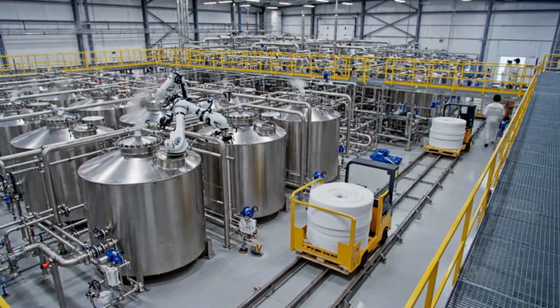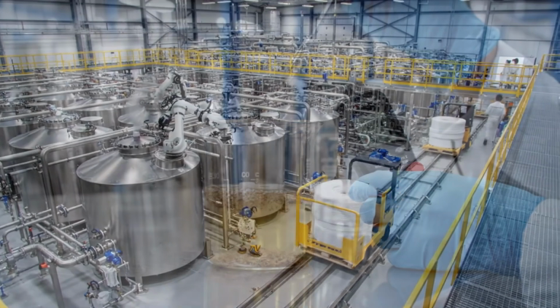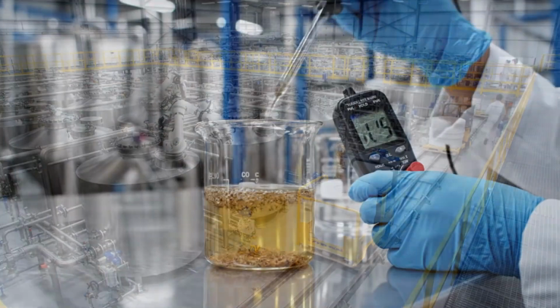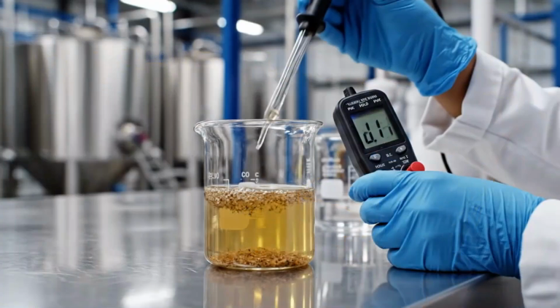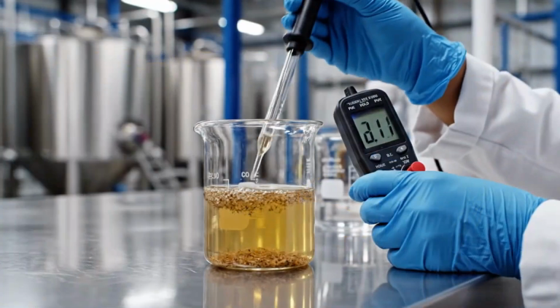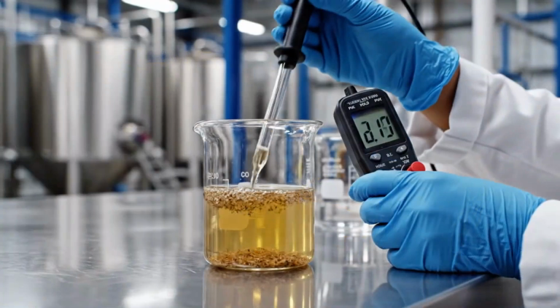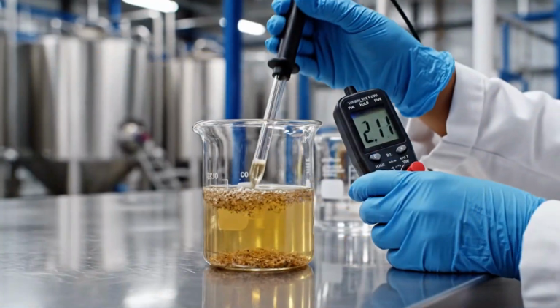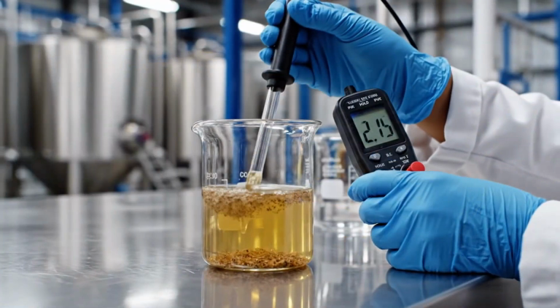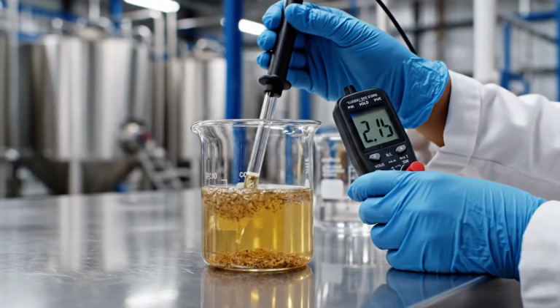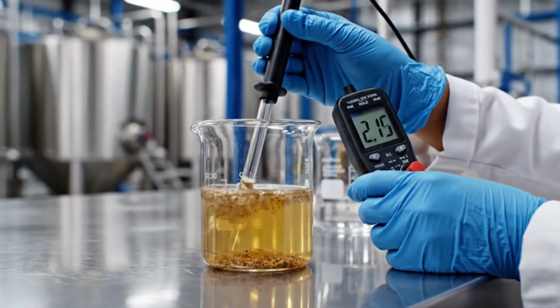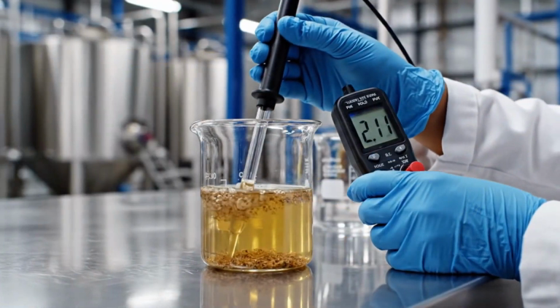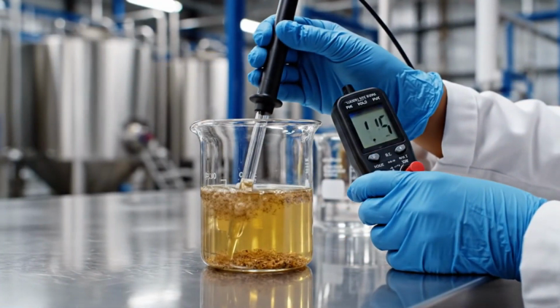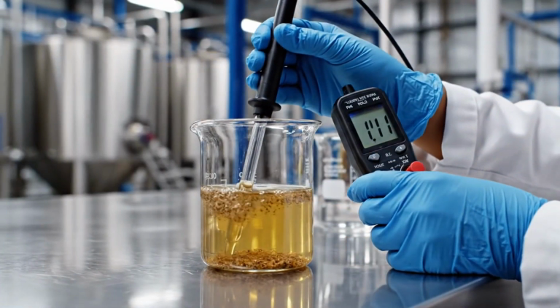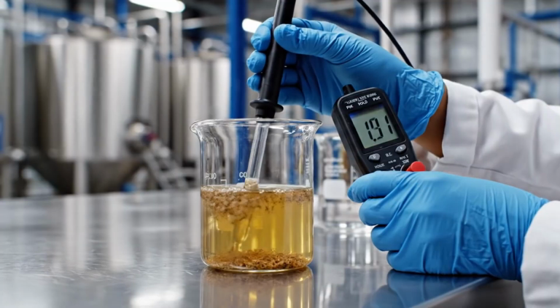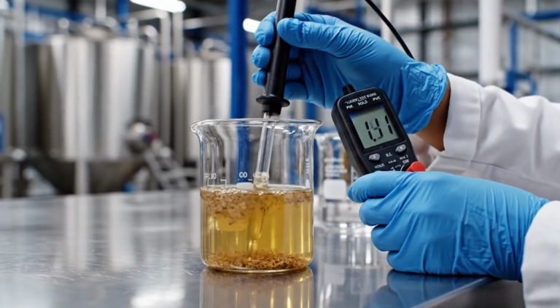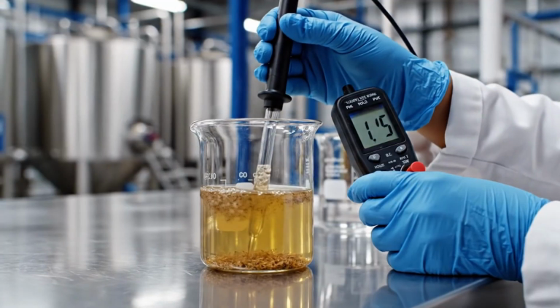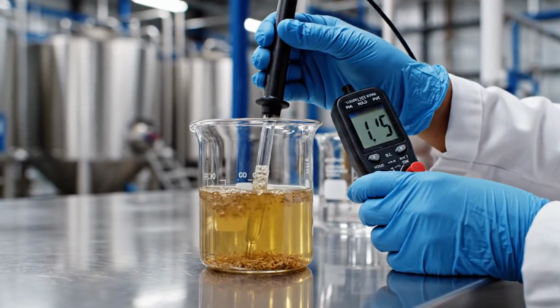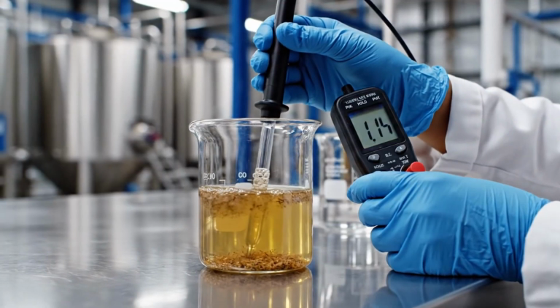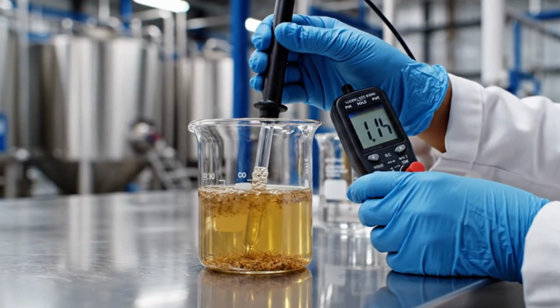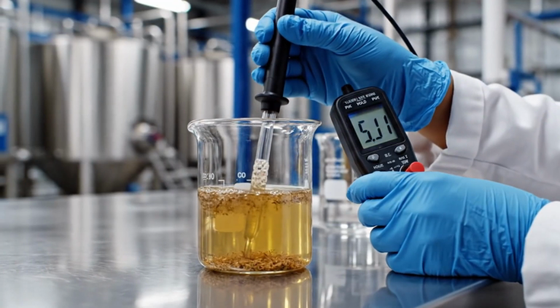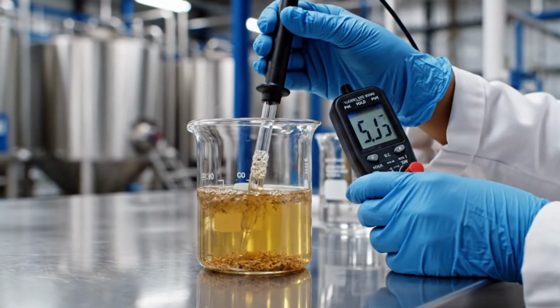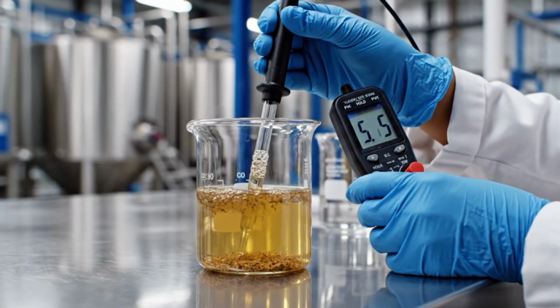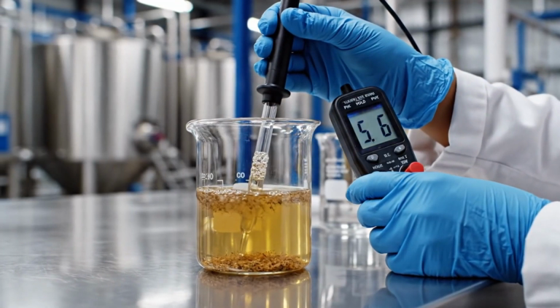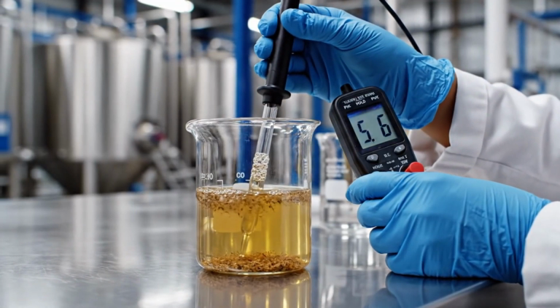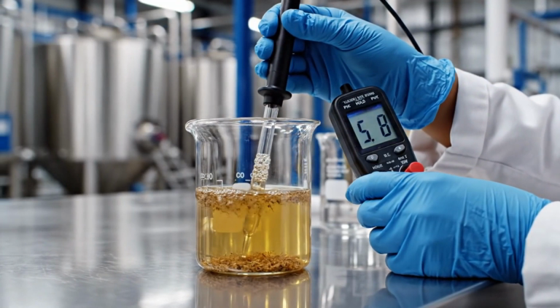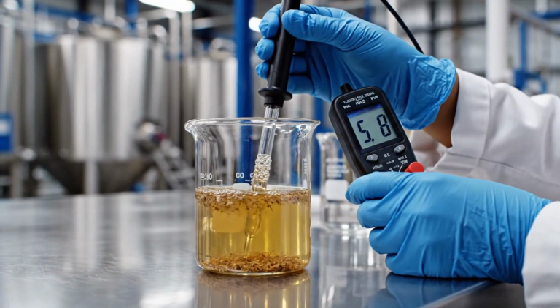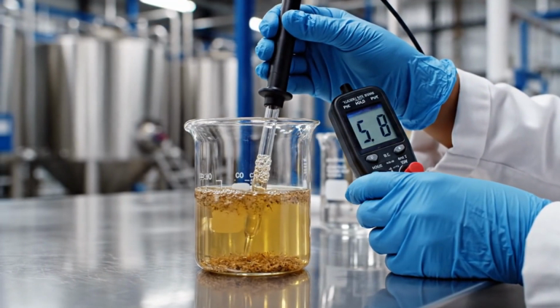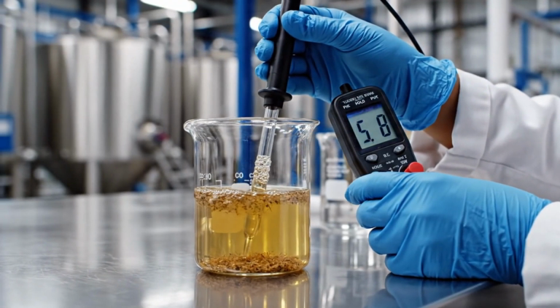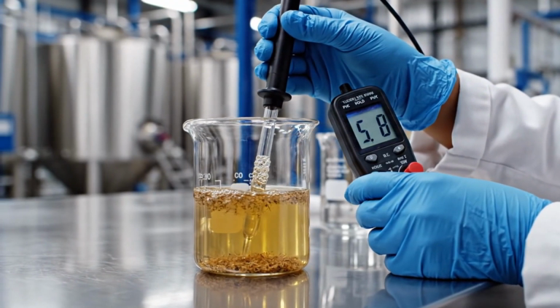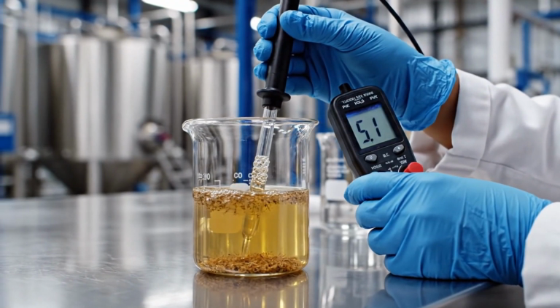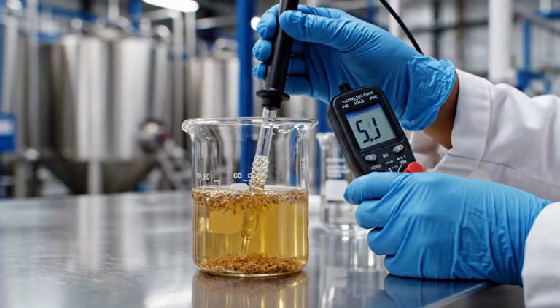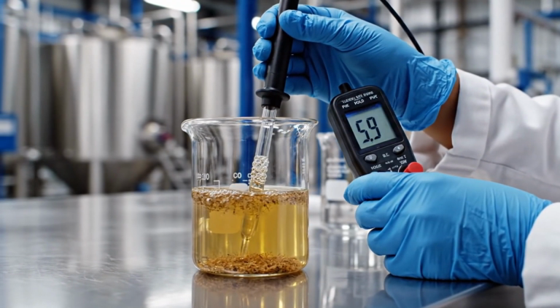We monitor the wash water closely. The current pH is 5.82.